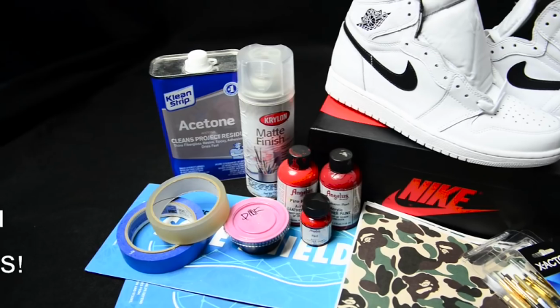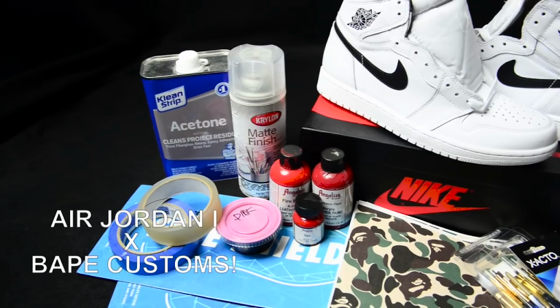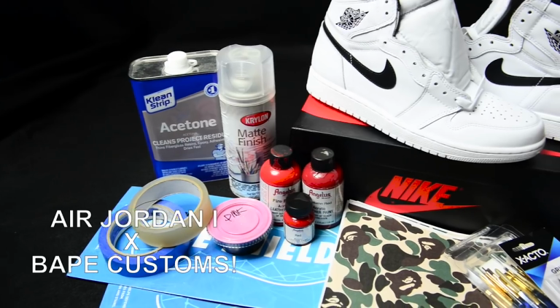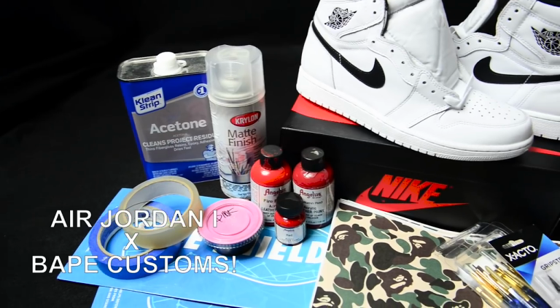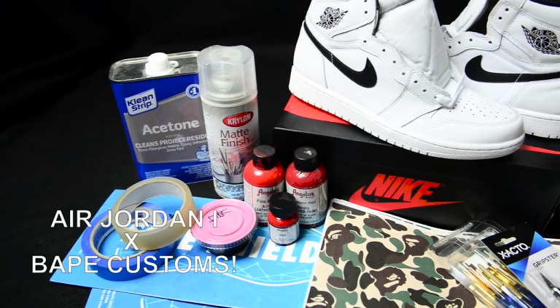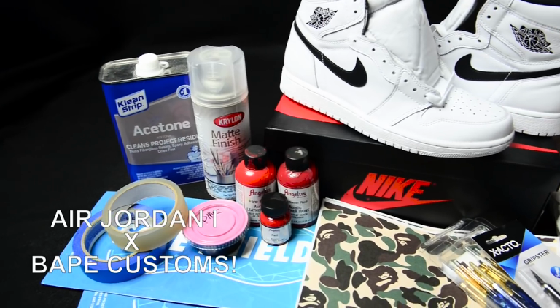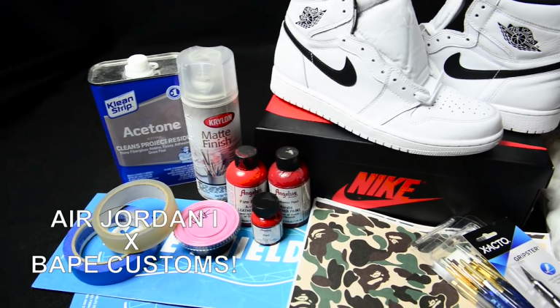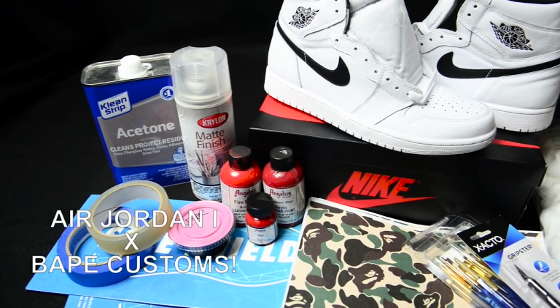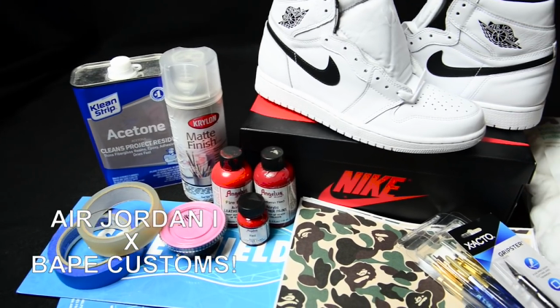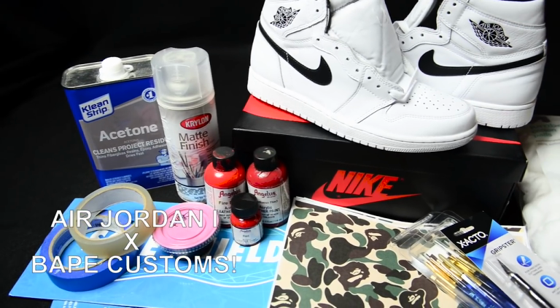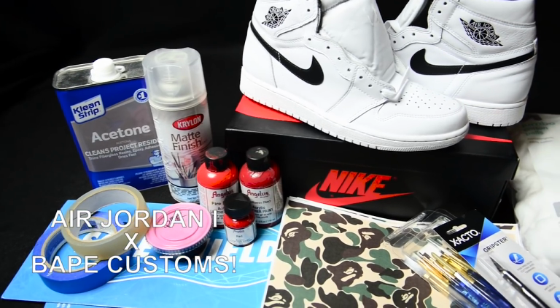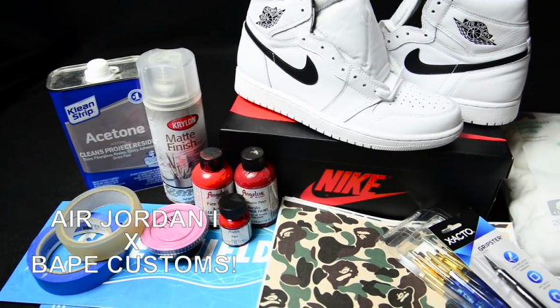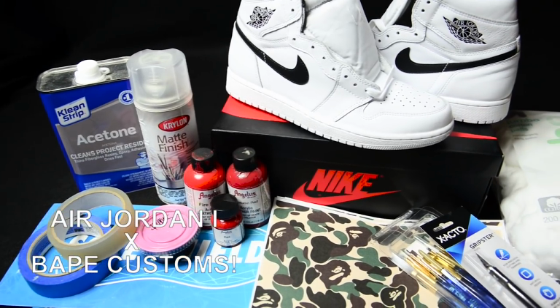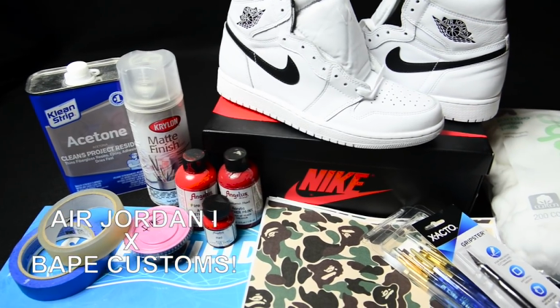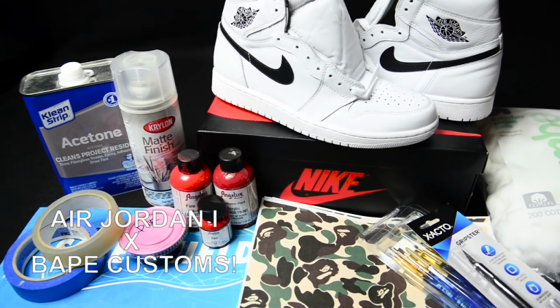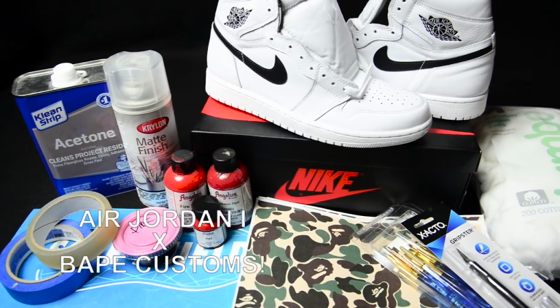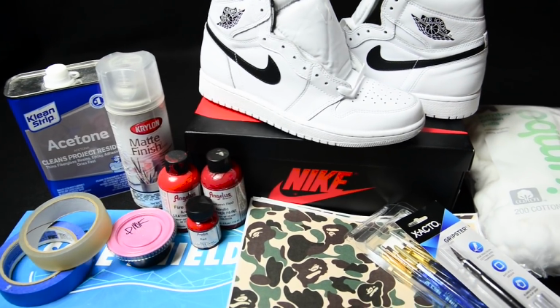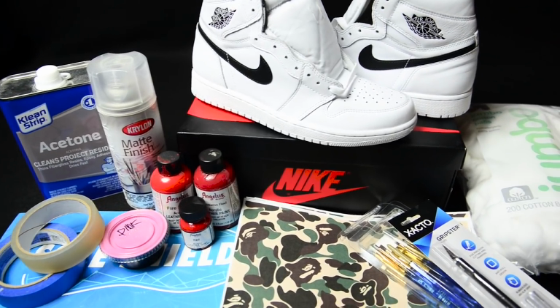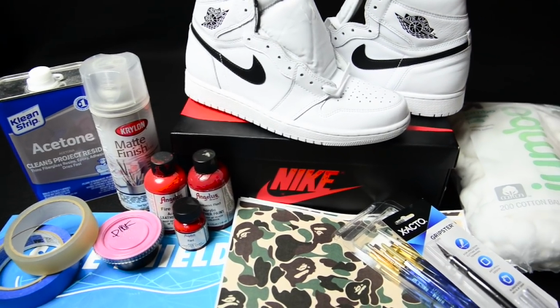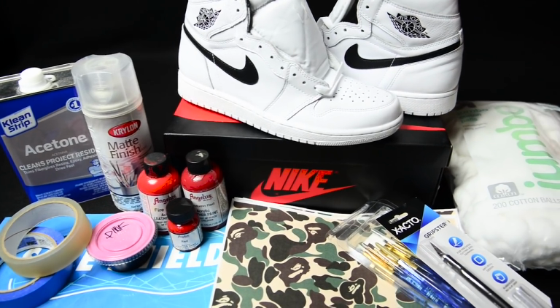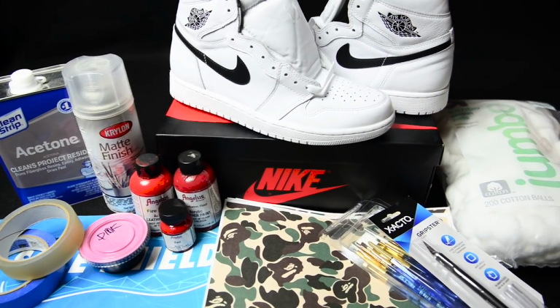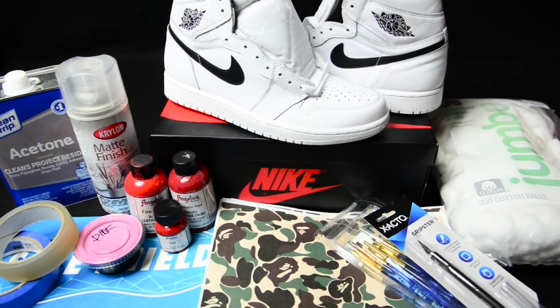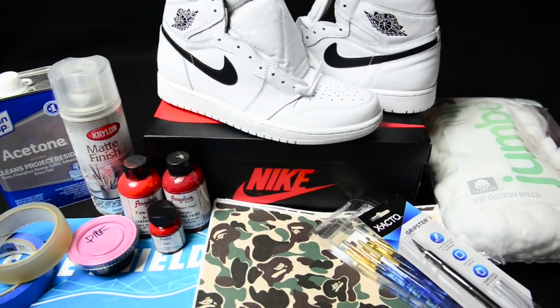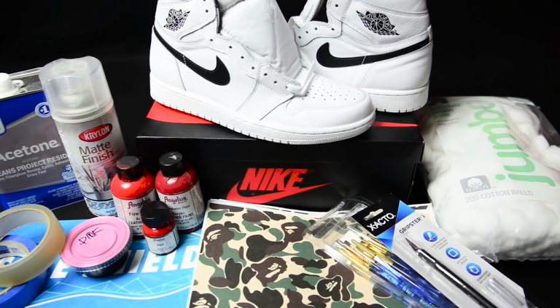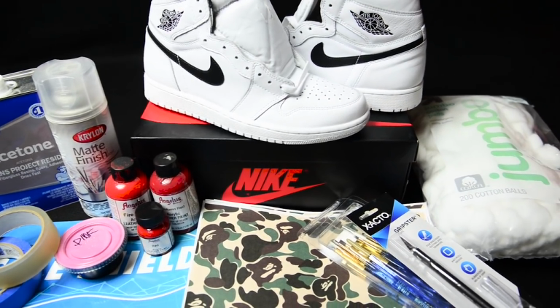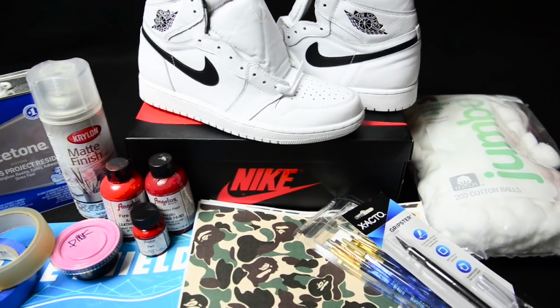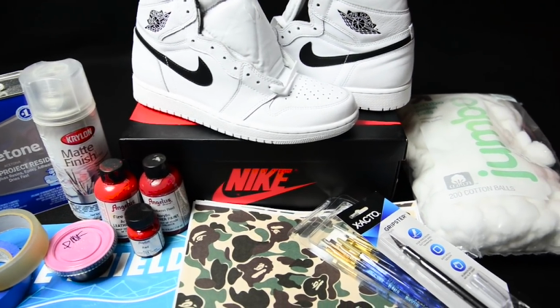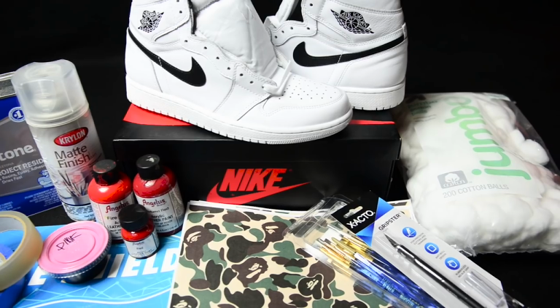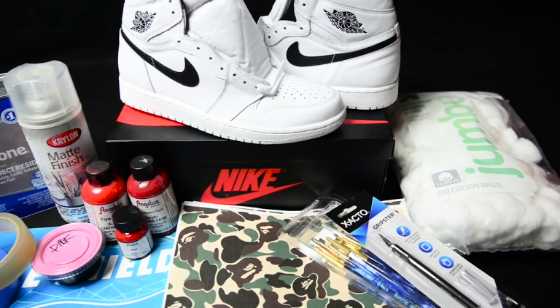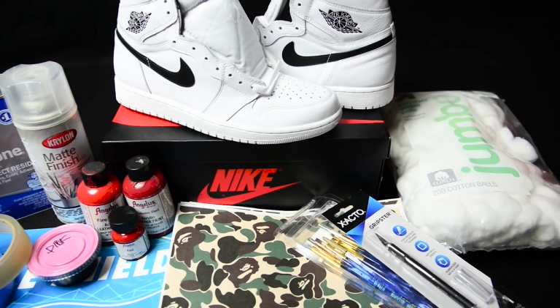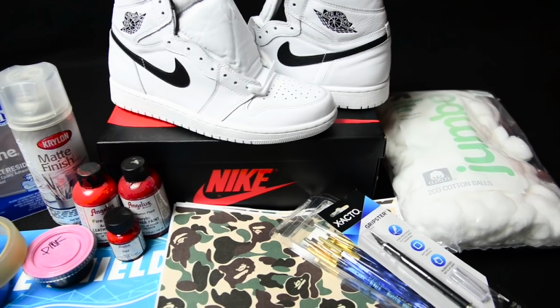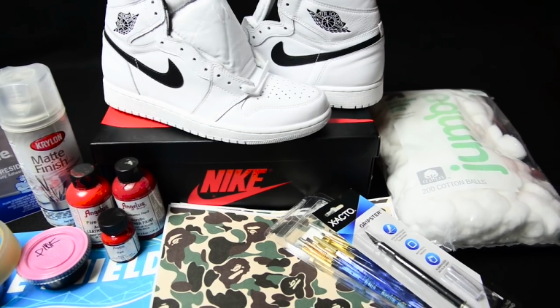Yo, what's good everyone? Thanks for watching this Jordan 1 Bape custom video. Without wasting anyone's time, let's get started.